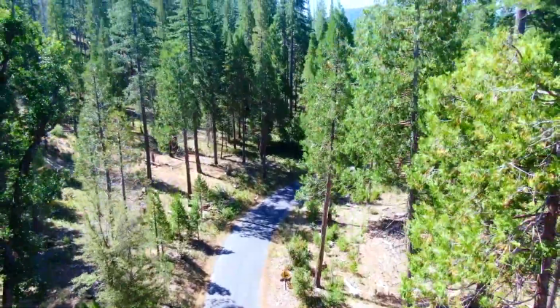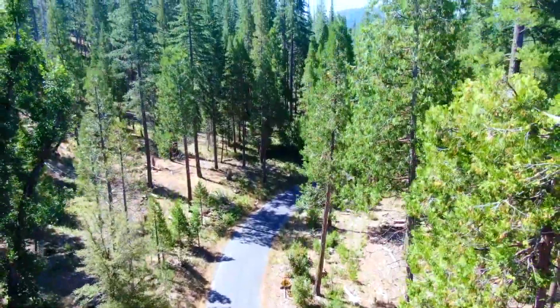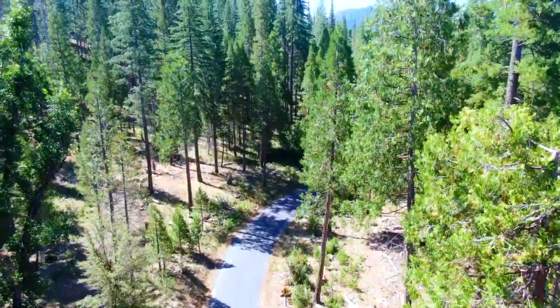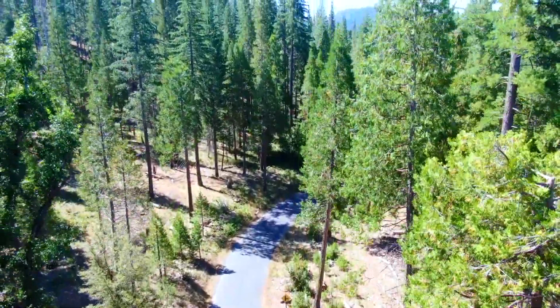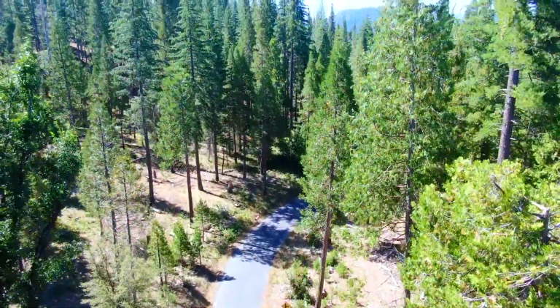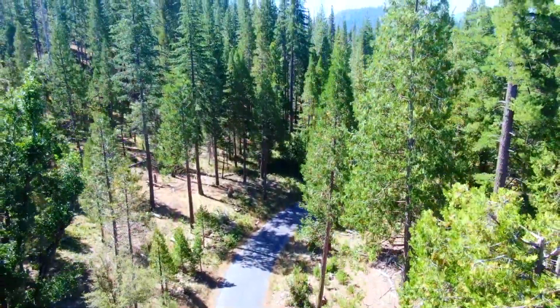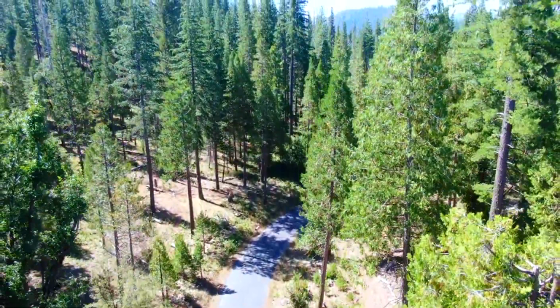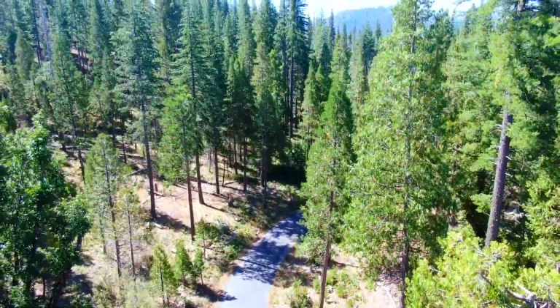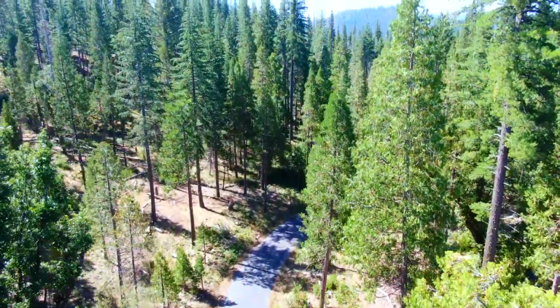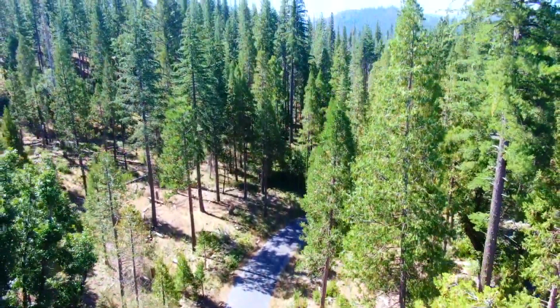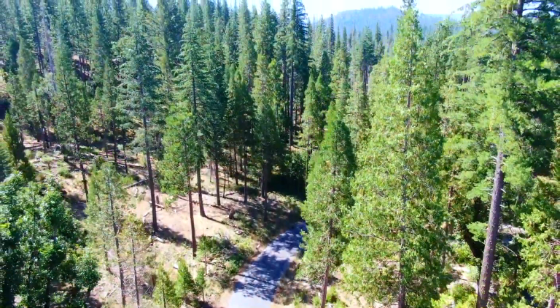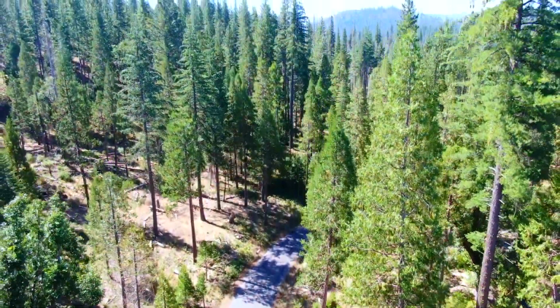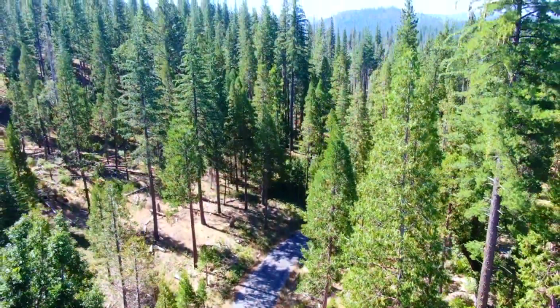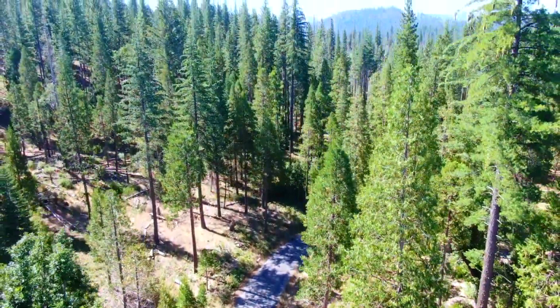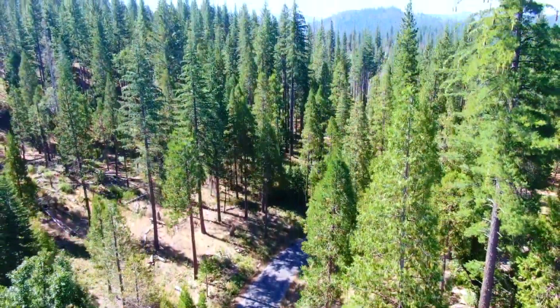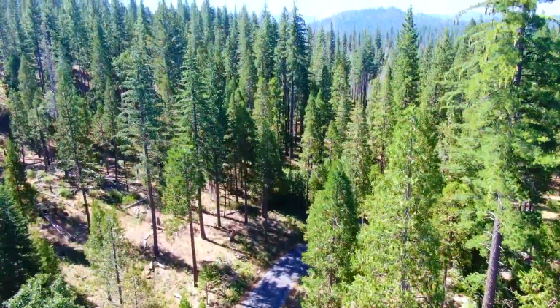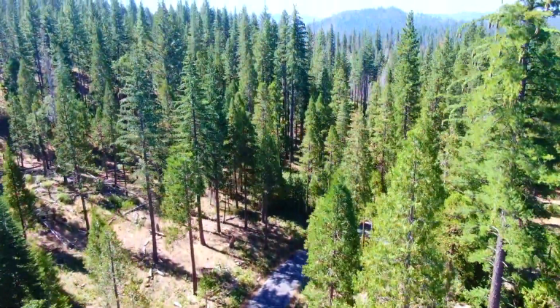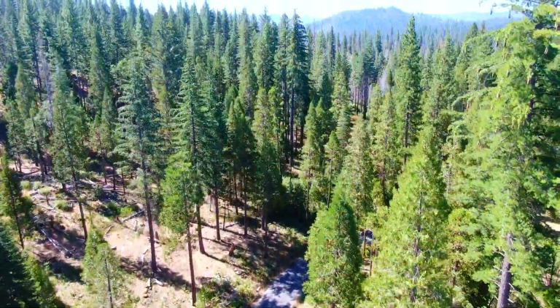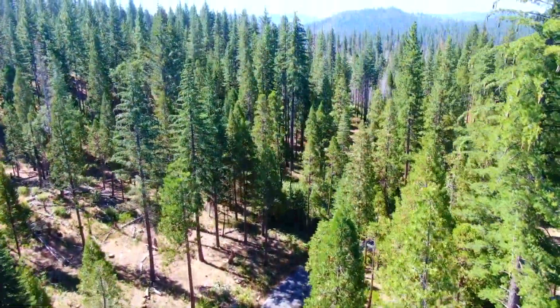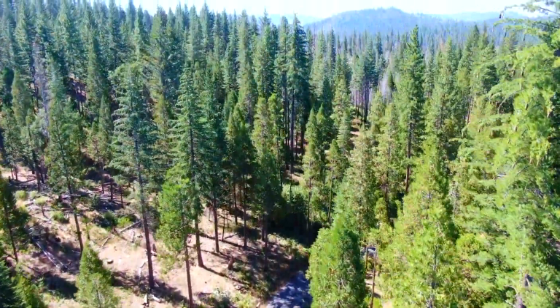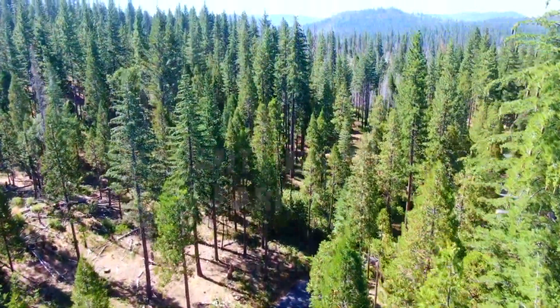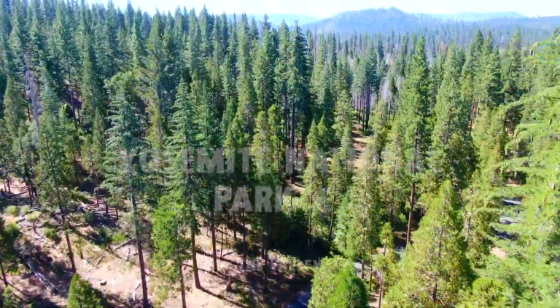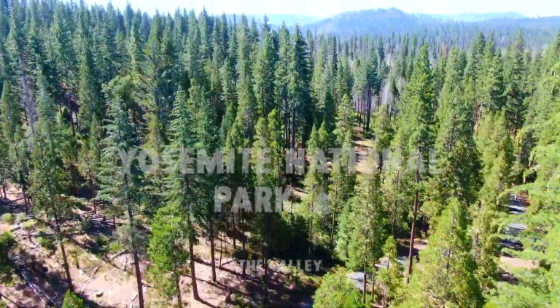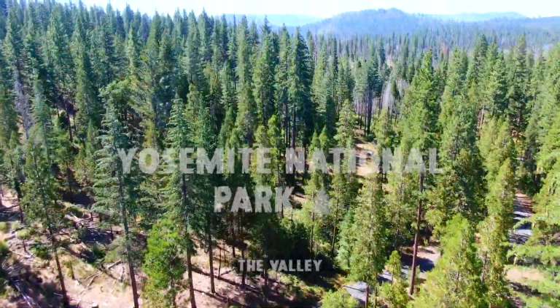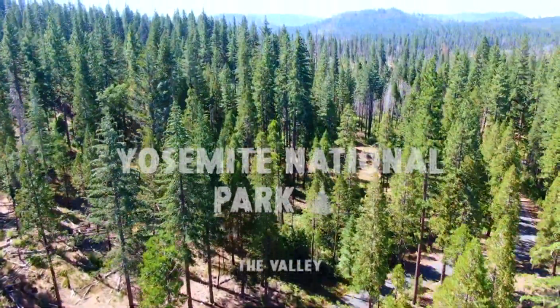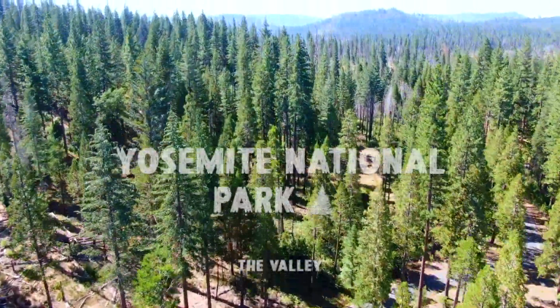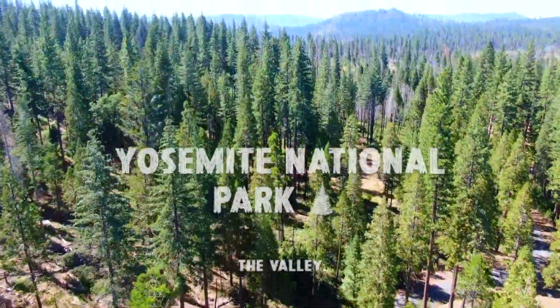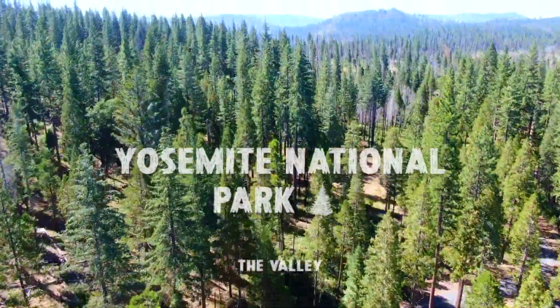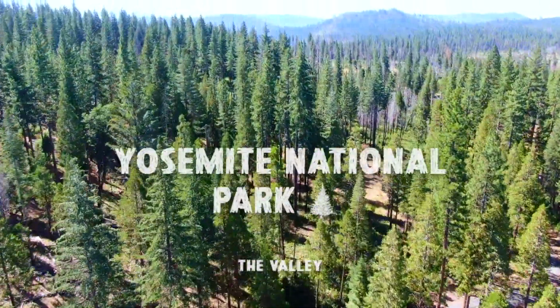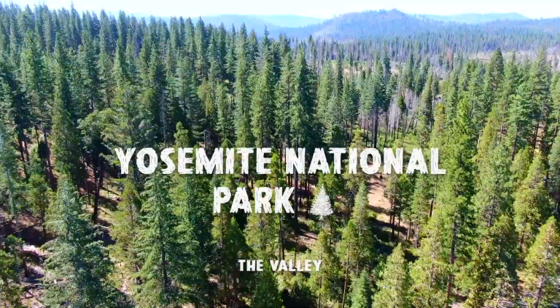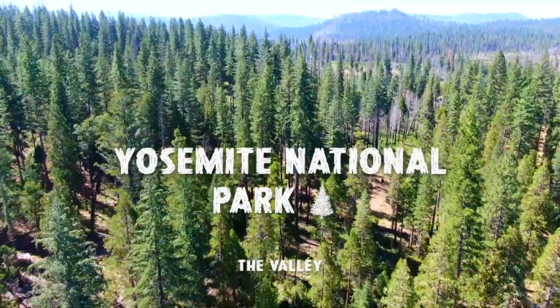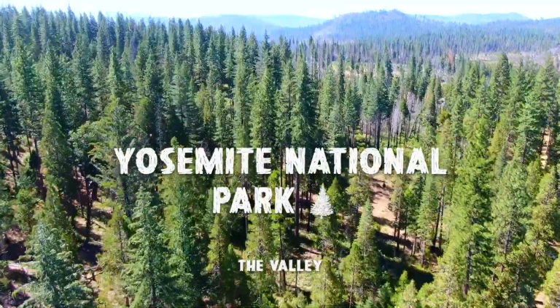This time, we are exploring the heart of the National Park — the Yosemite Valley.